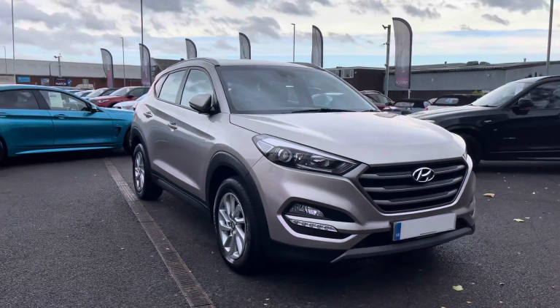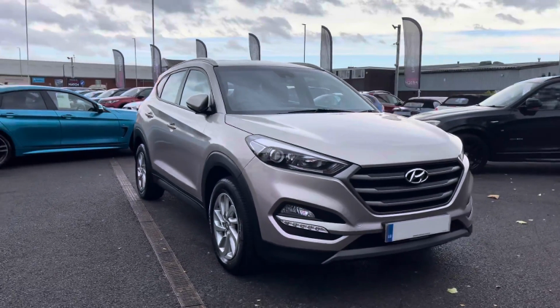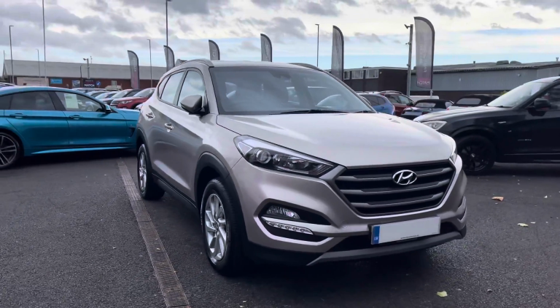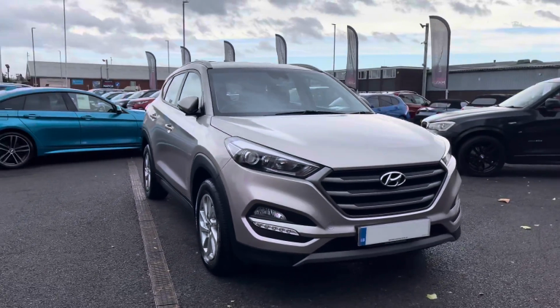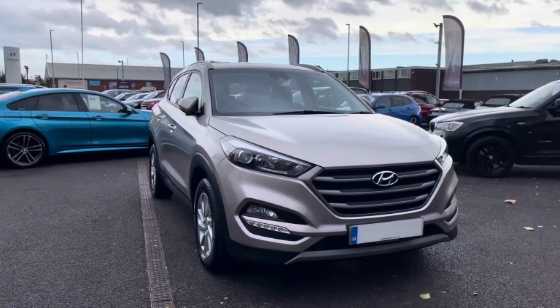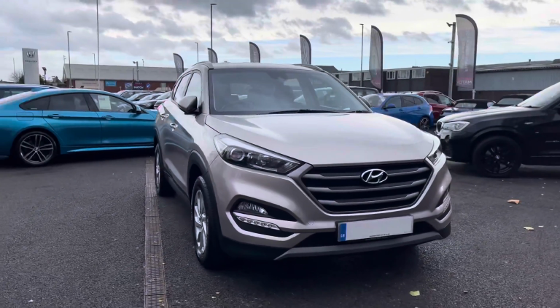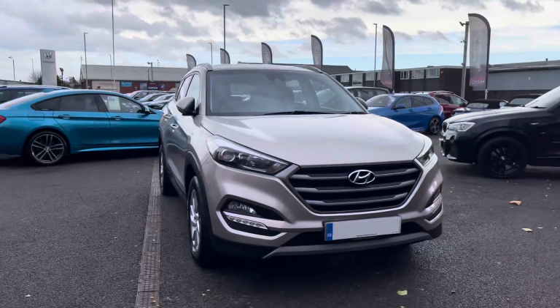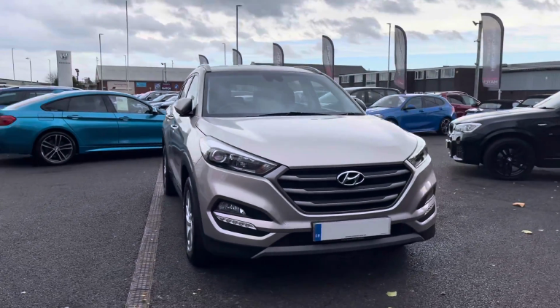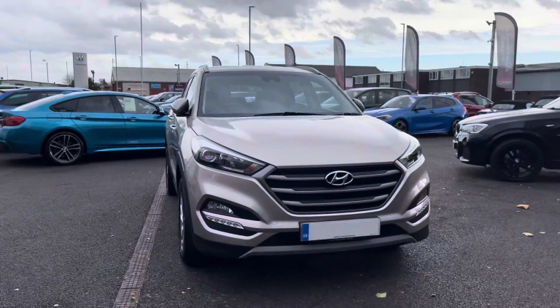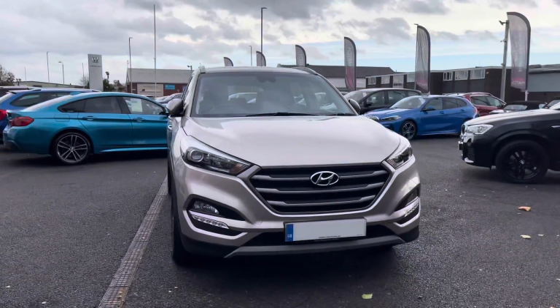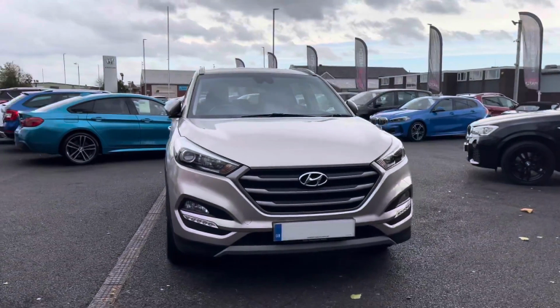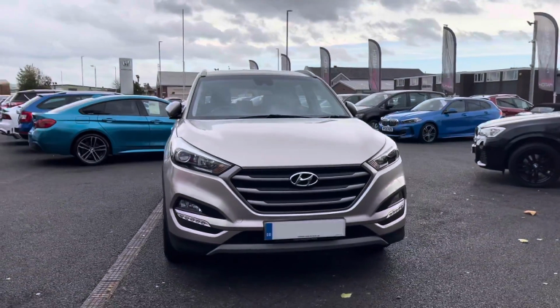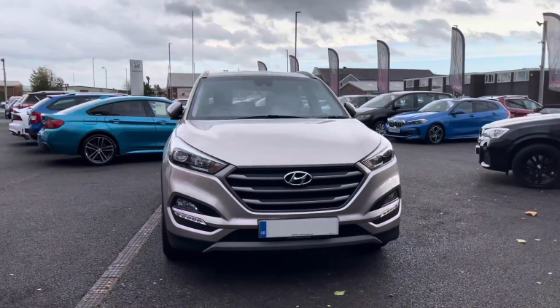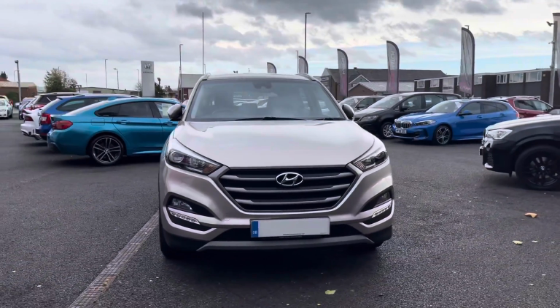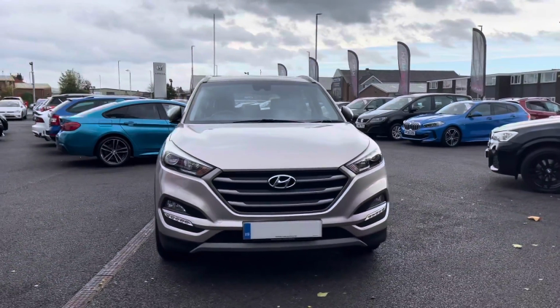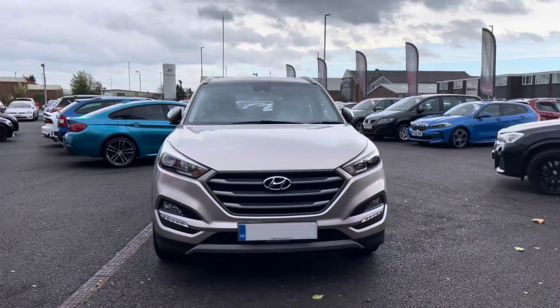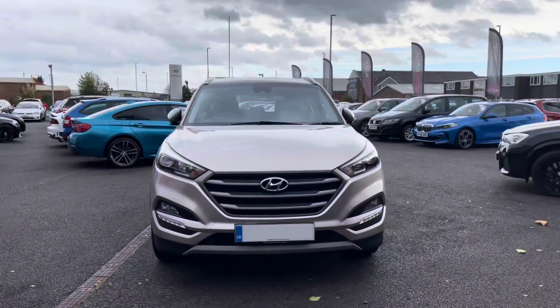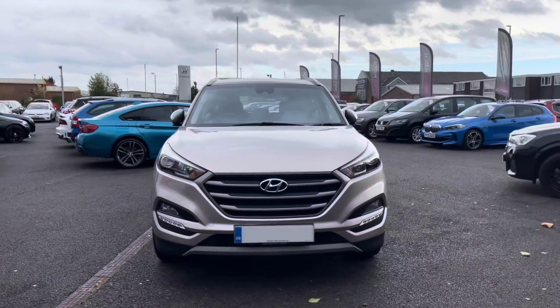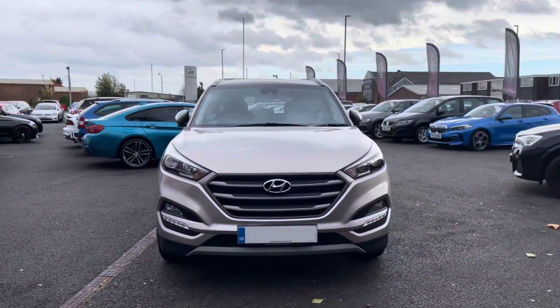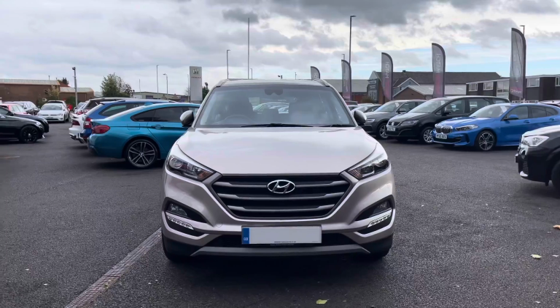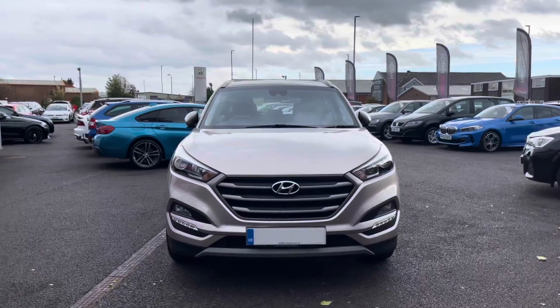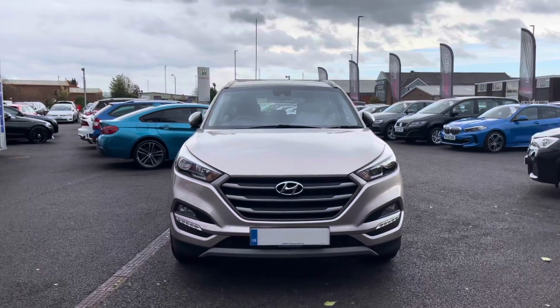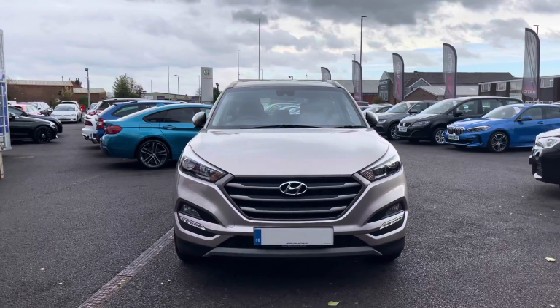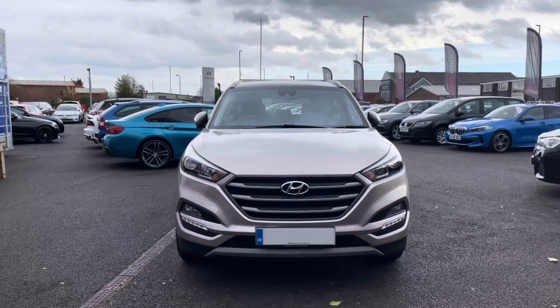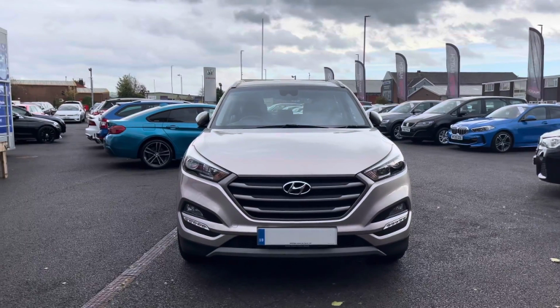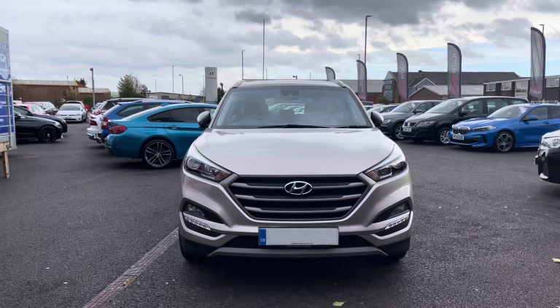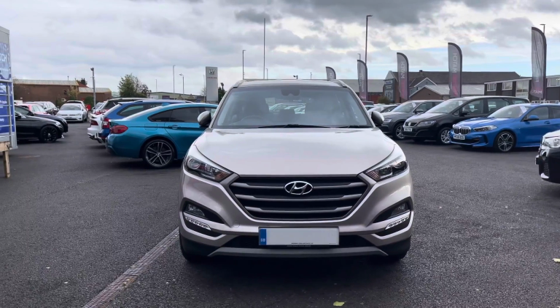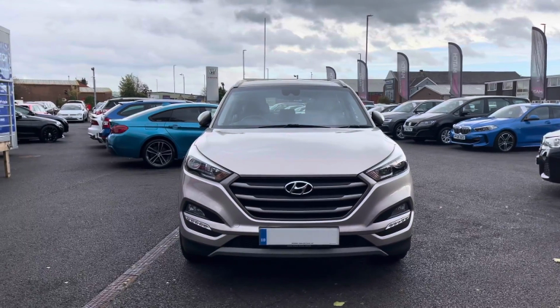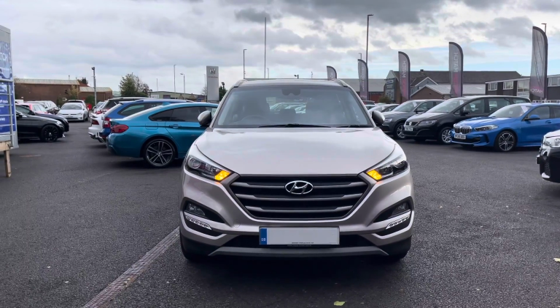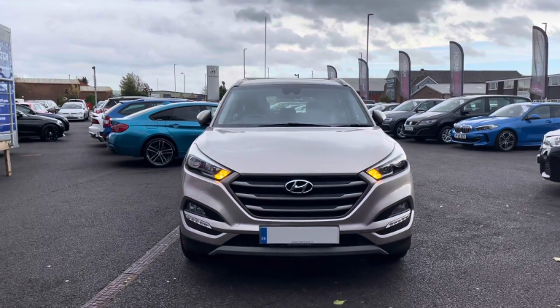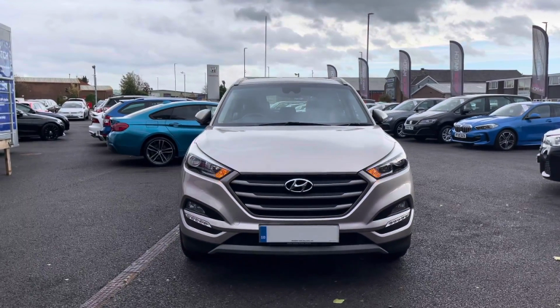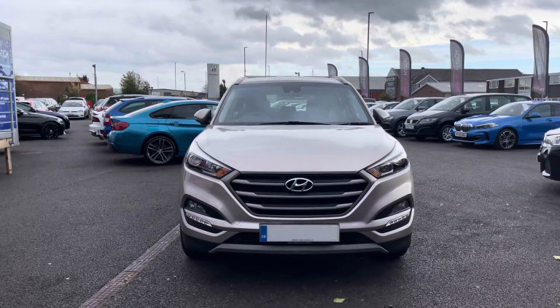Taking a look at the front, it has LED daytime running lights along with the lower front fog lights, helping in different weather conditions.